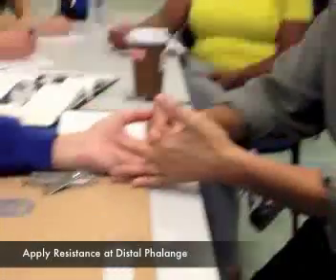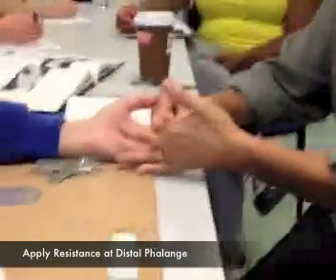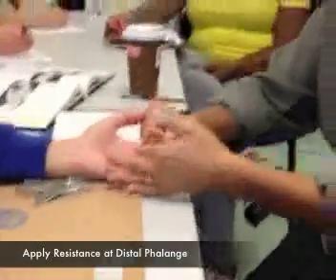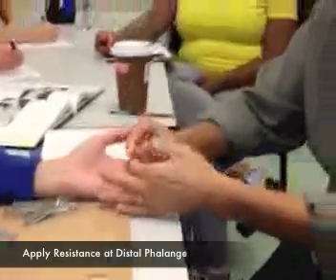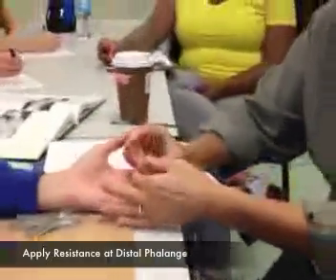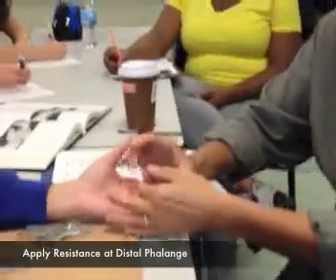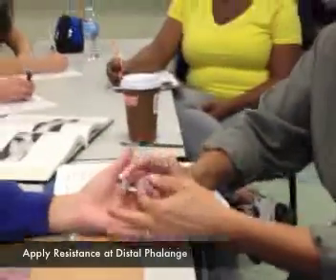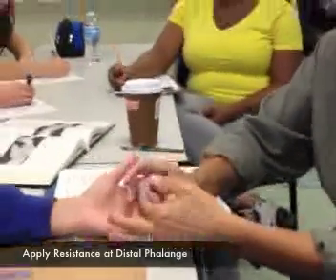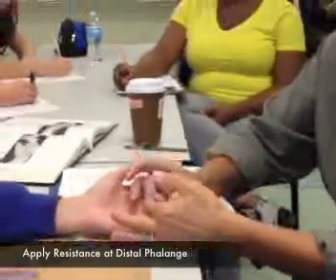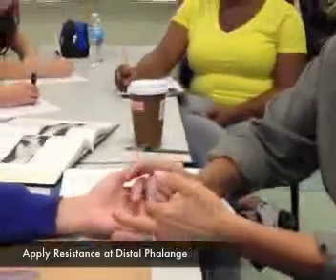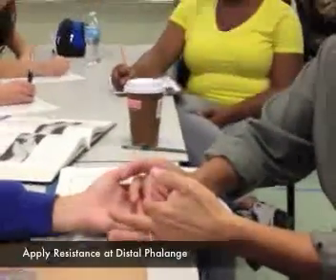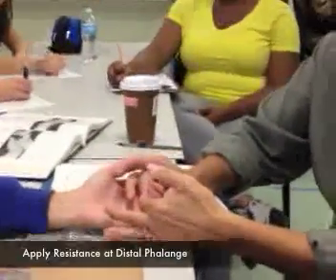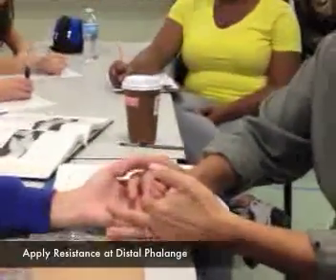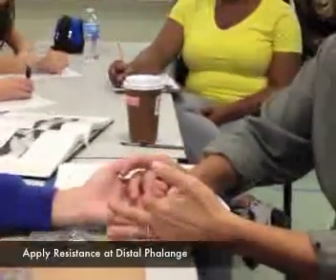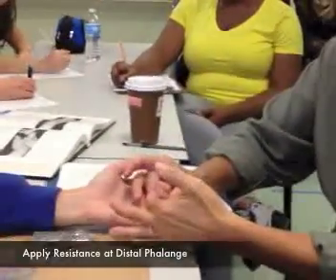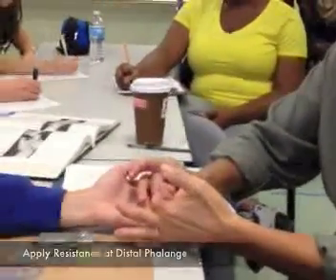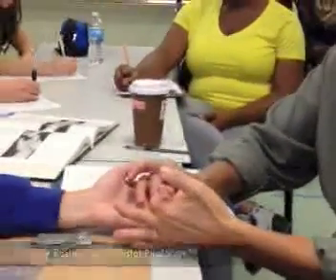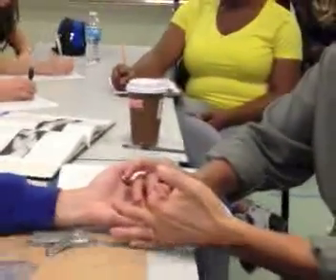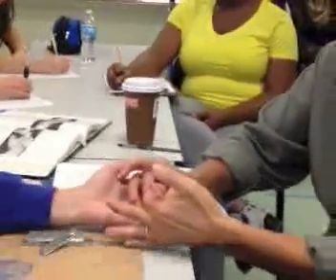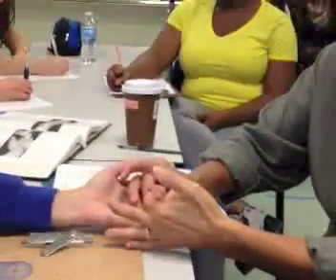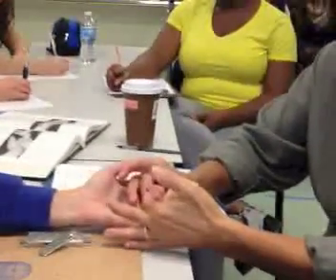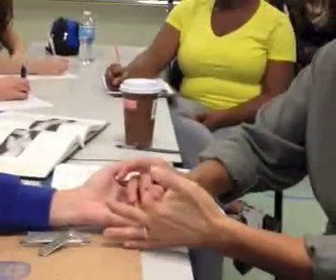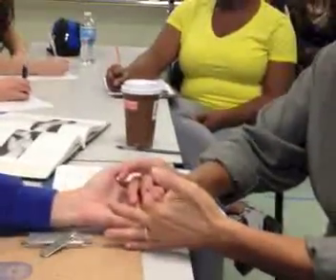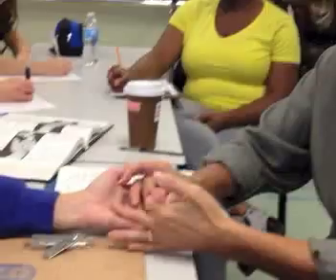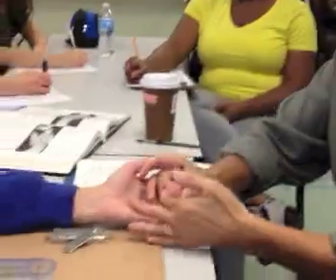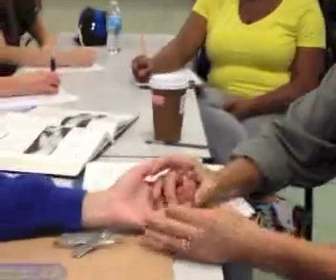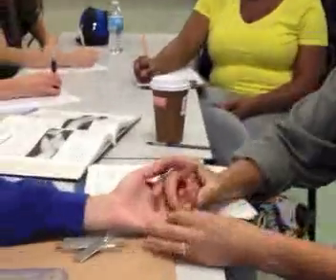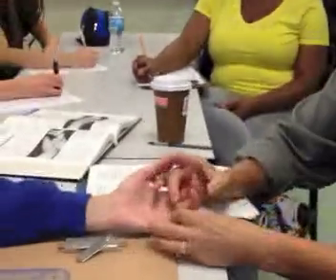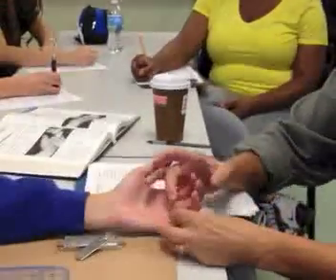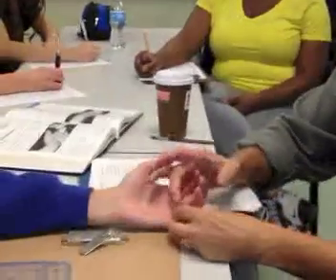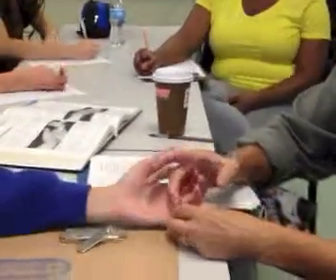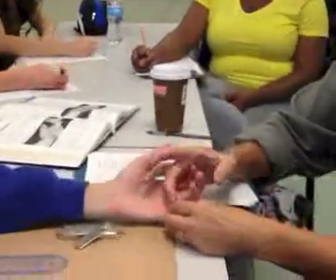Good. Hold. And you can do the pinky as well.